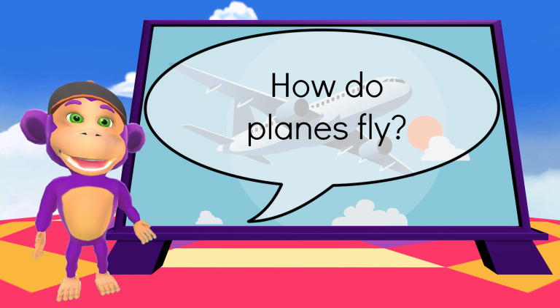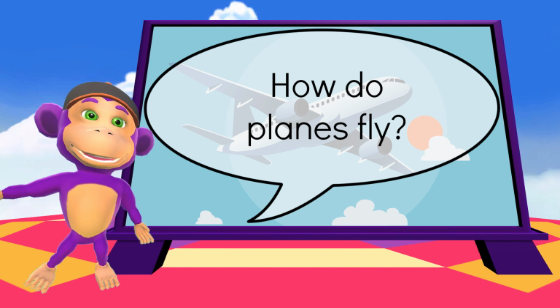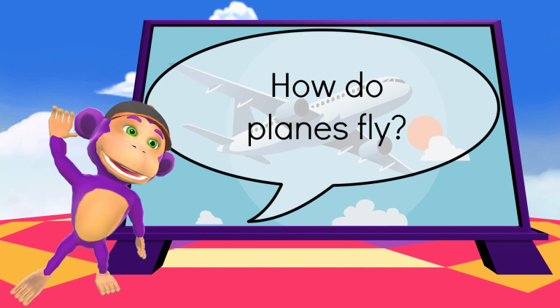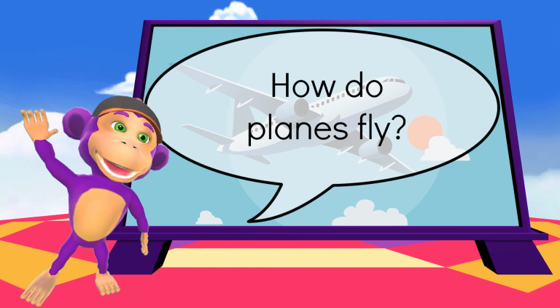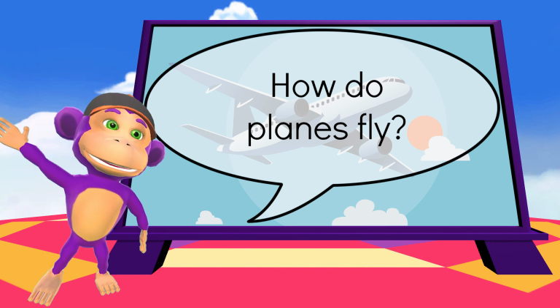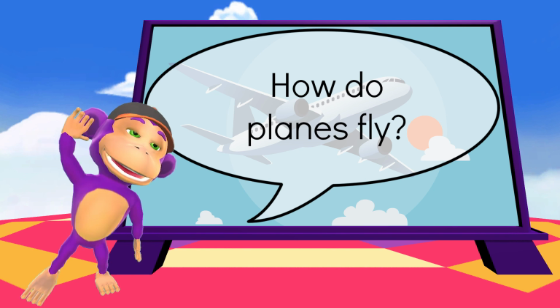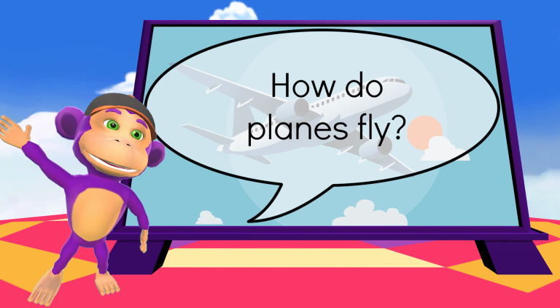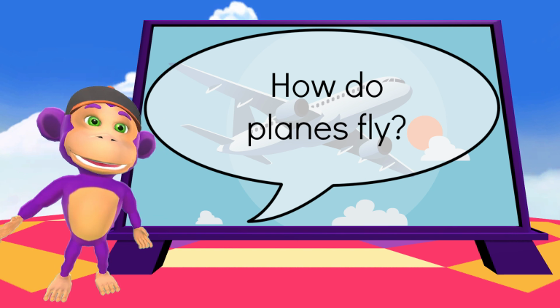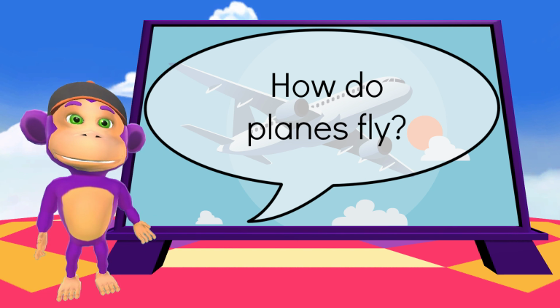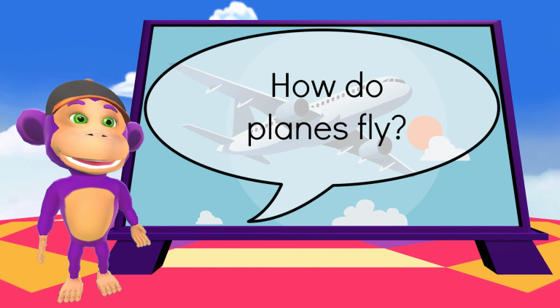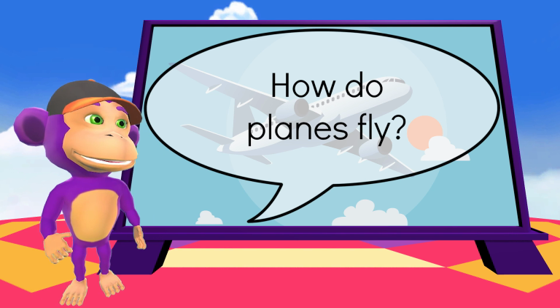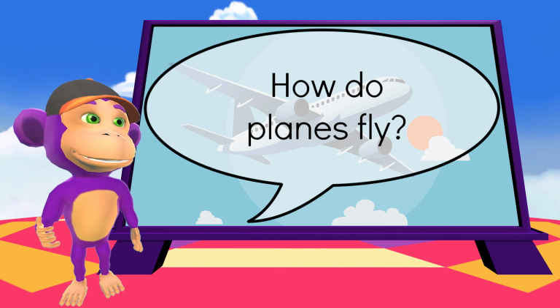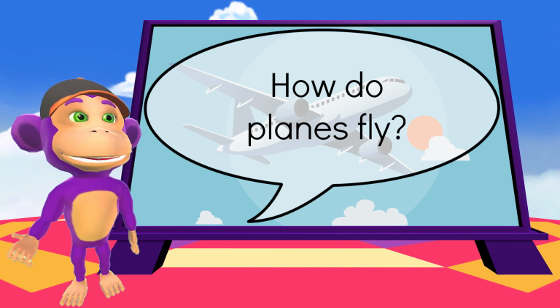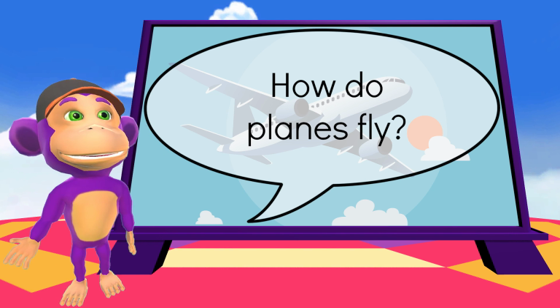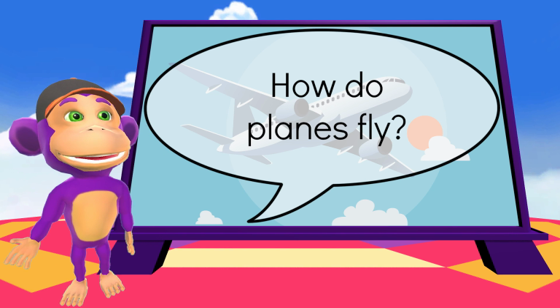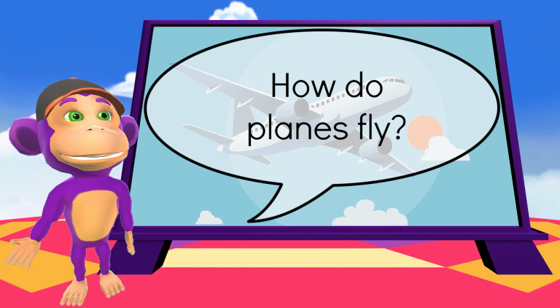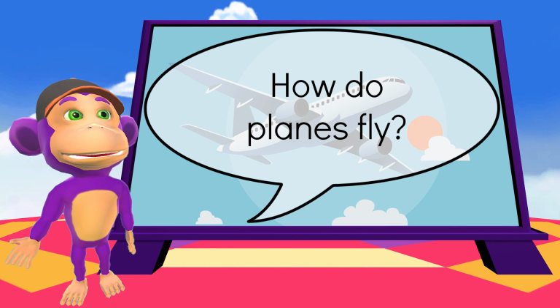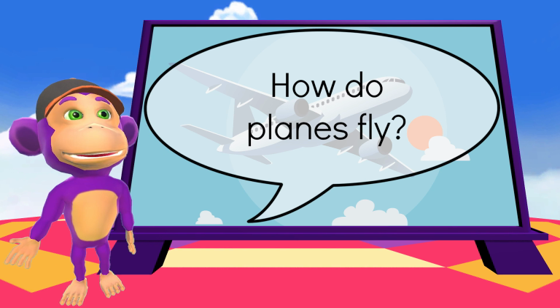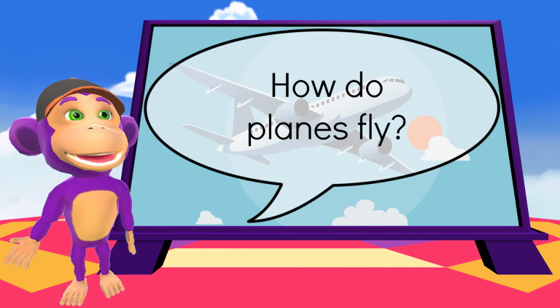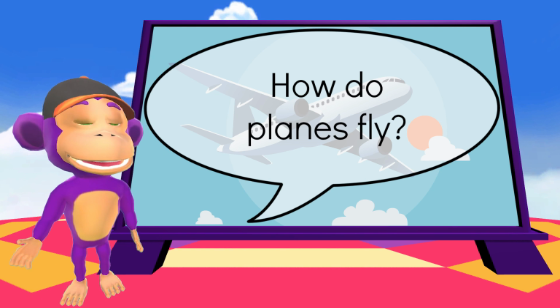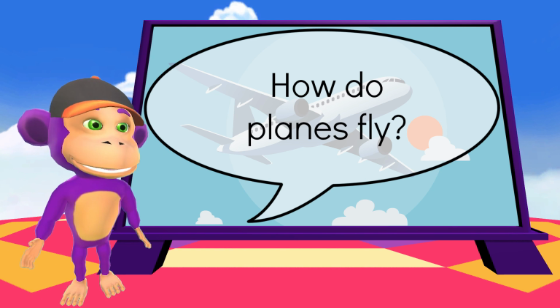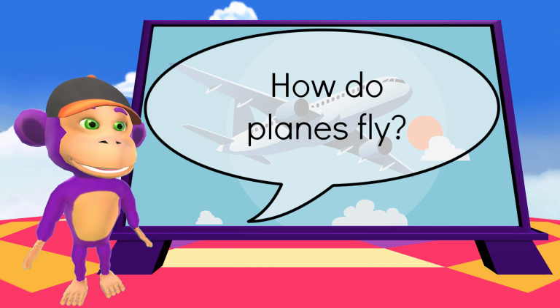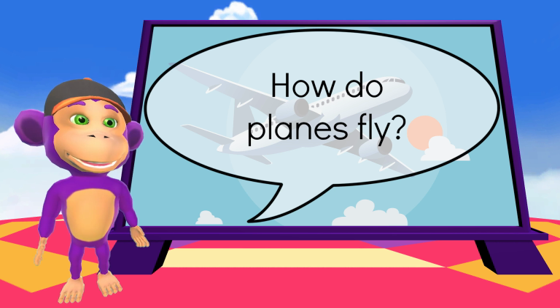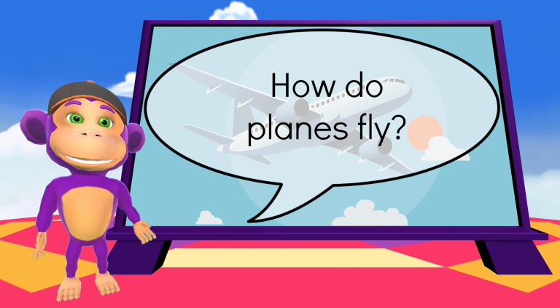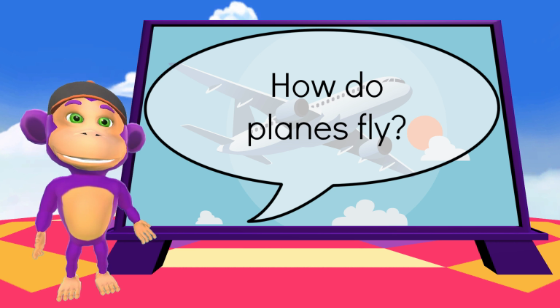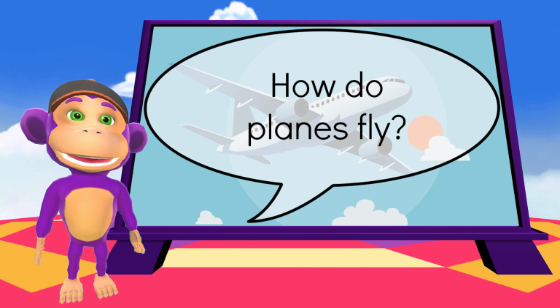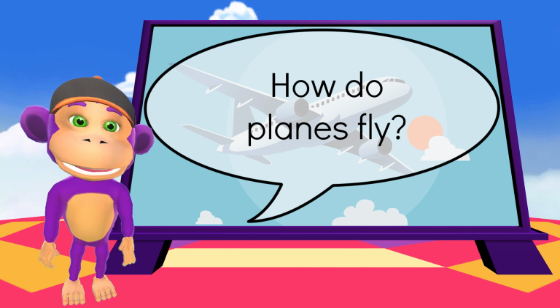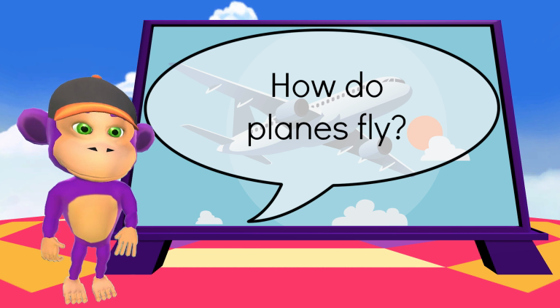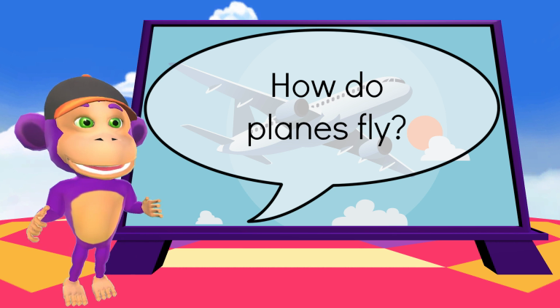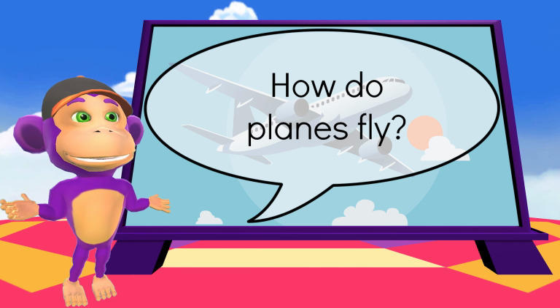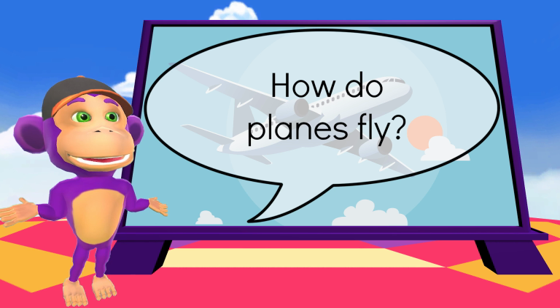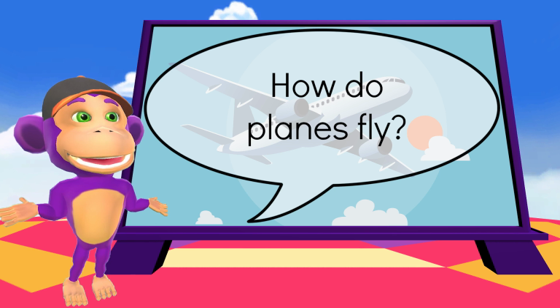Hello my wonderlings! This is something that I'm sure everyone would love to know: how do planes fly?